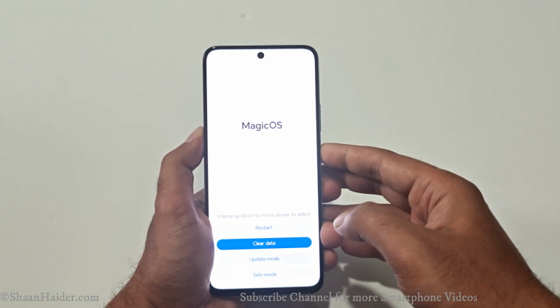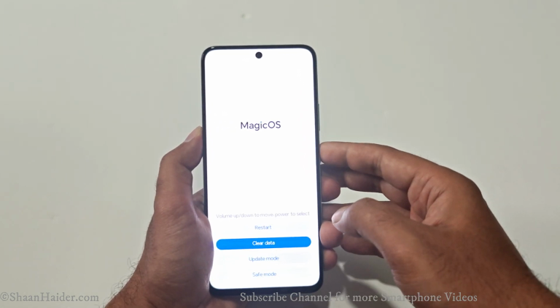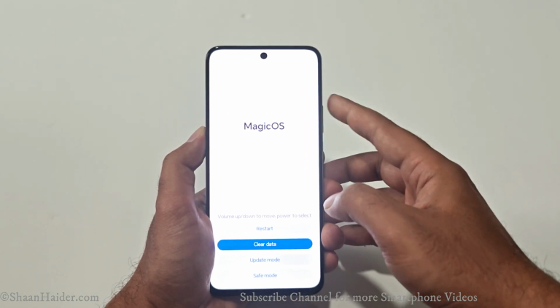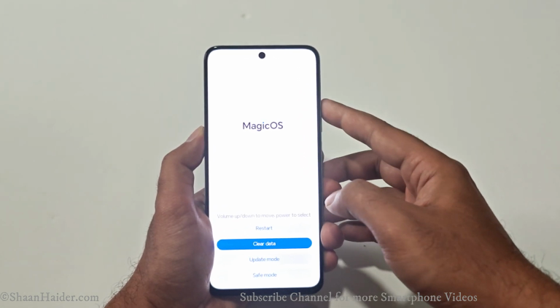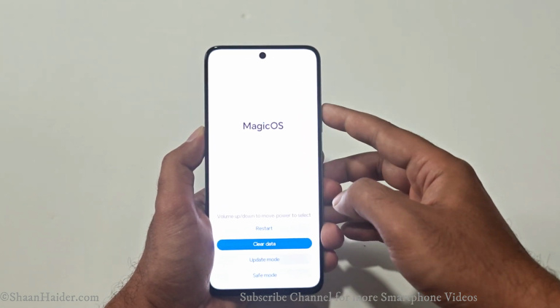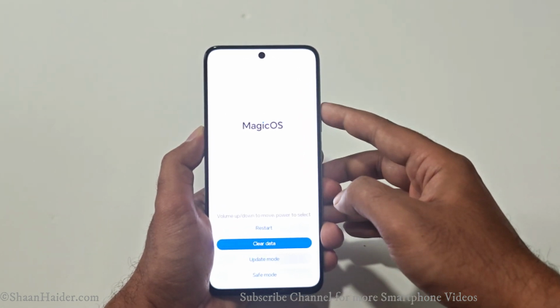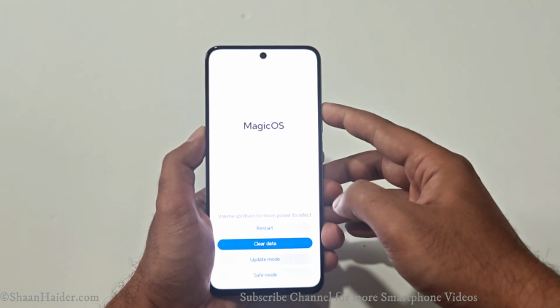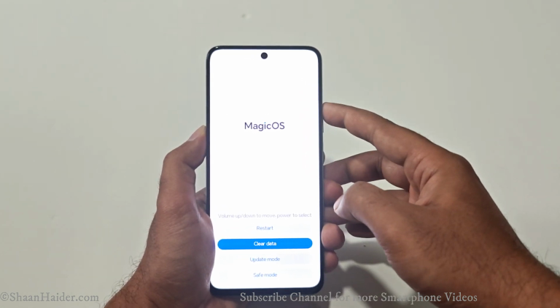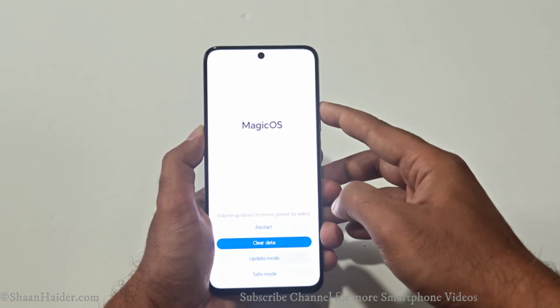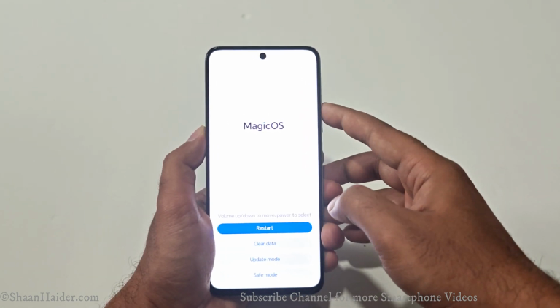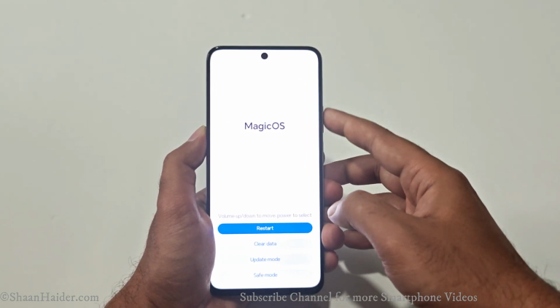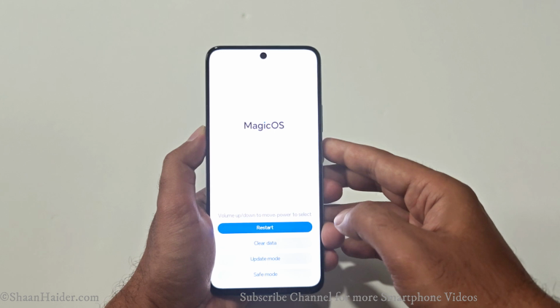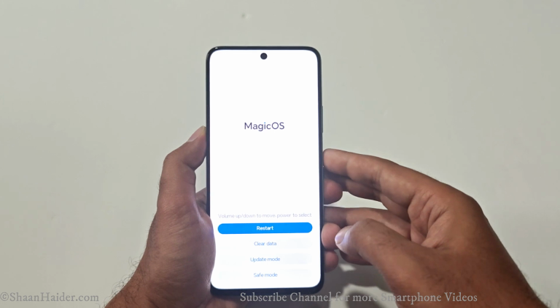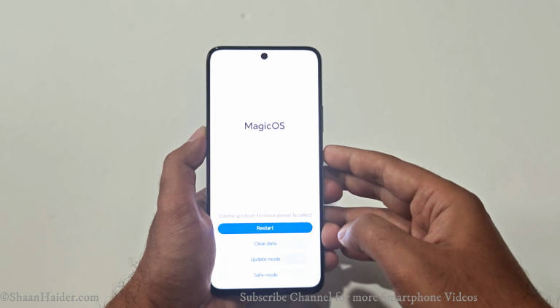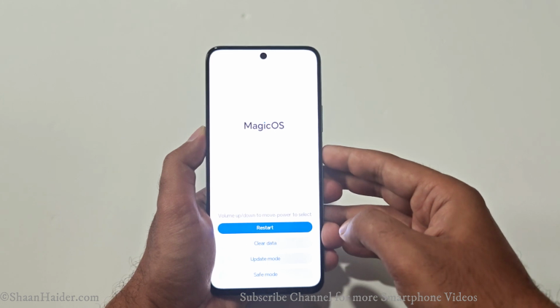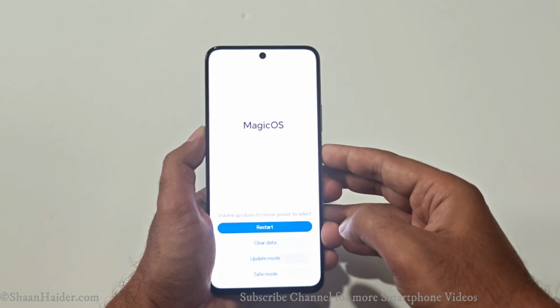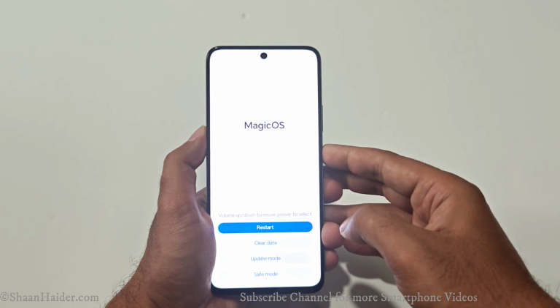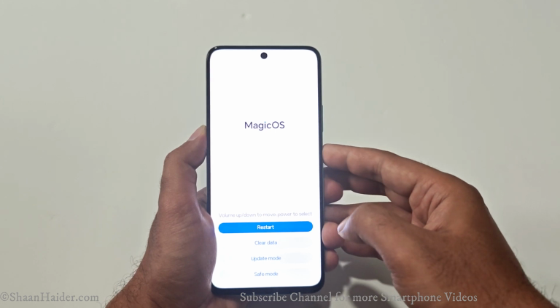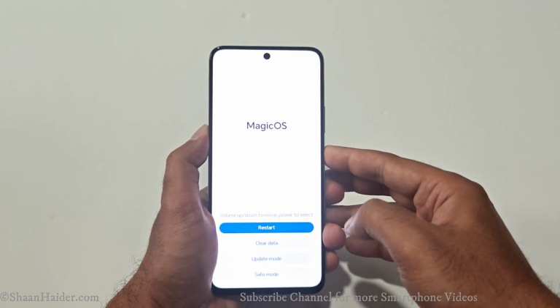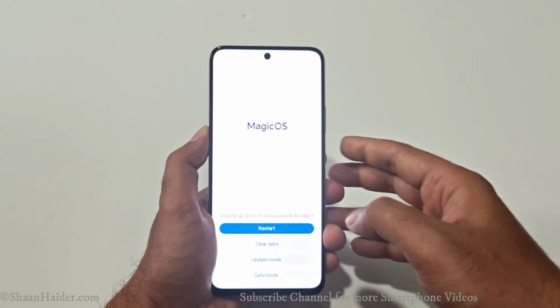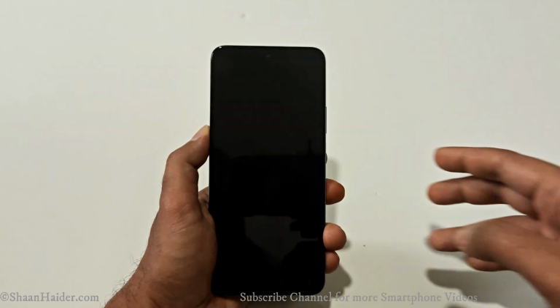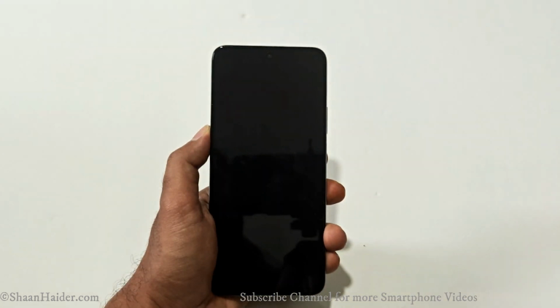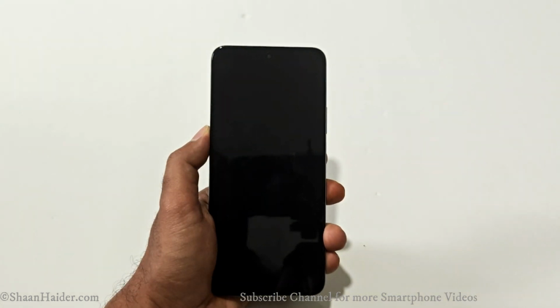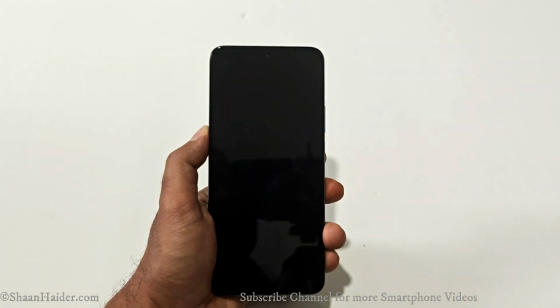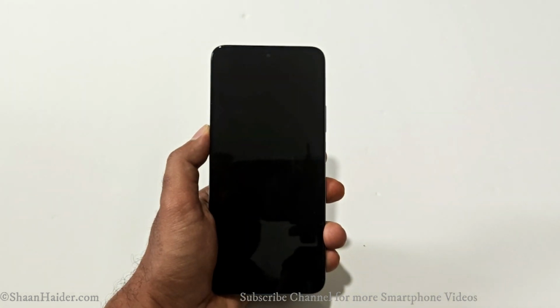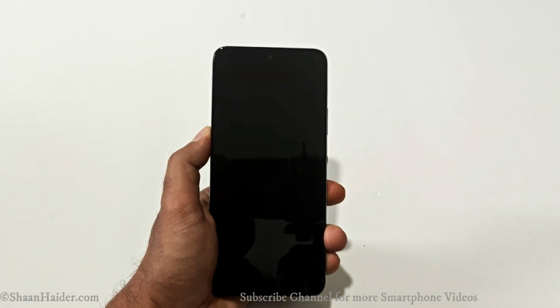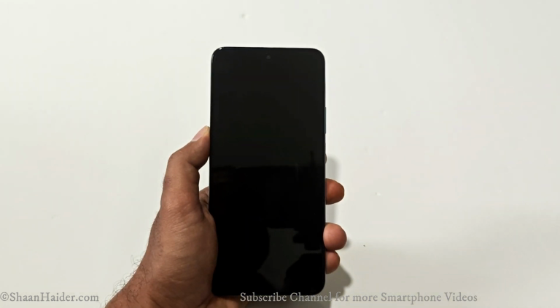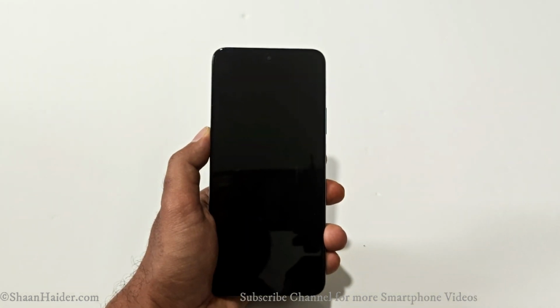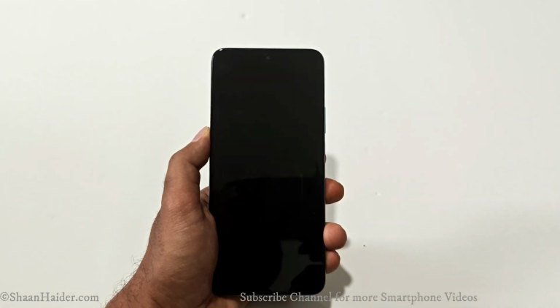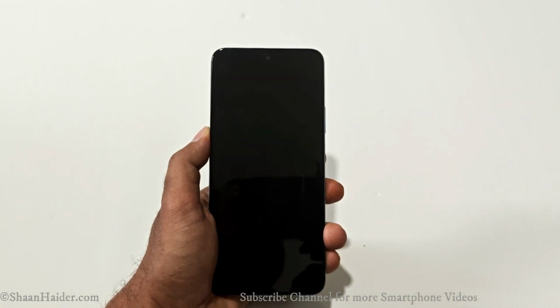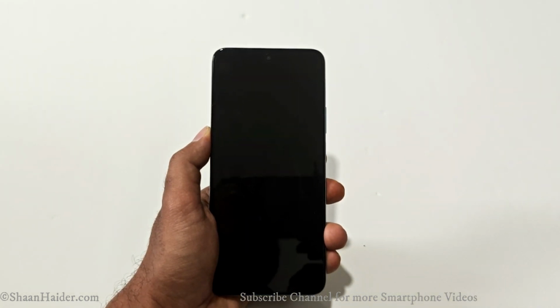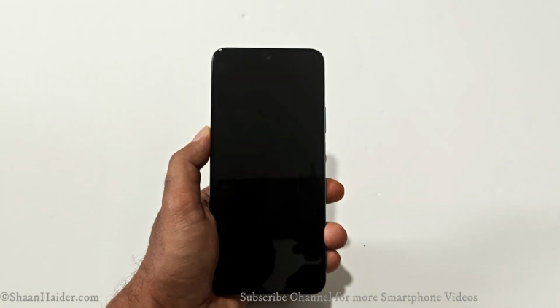Once the reset is complete, press the power key, use volume up to go to 'Restart,' then press the power key once. The device will now reboot.